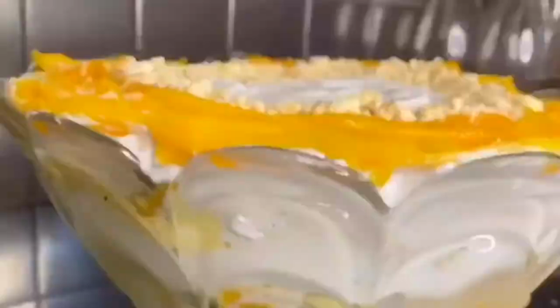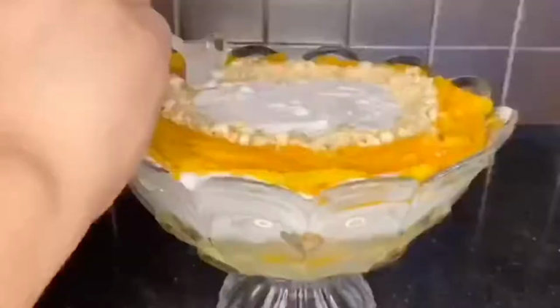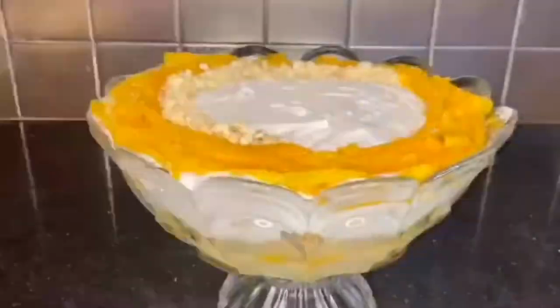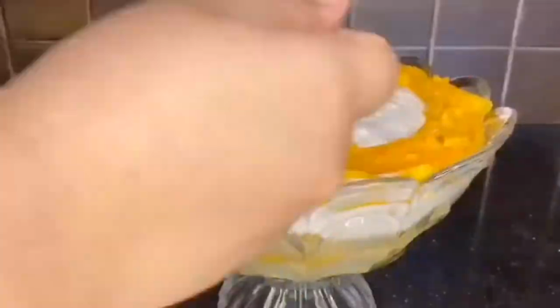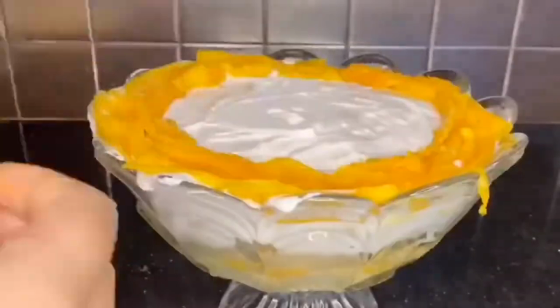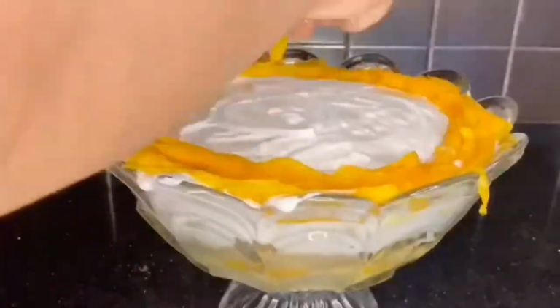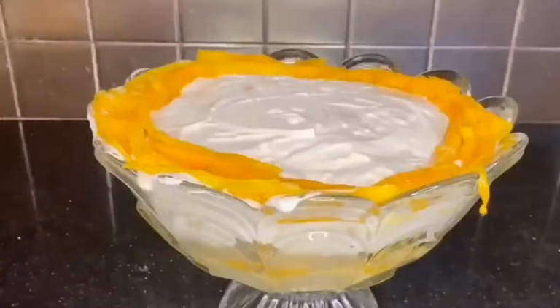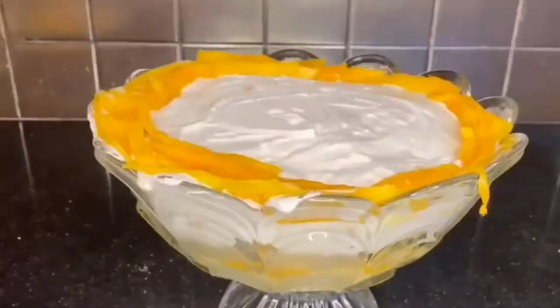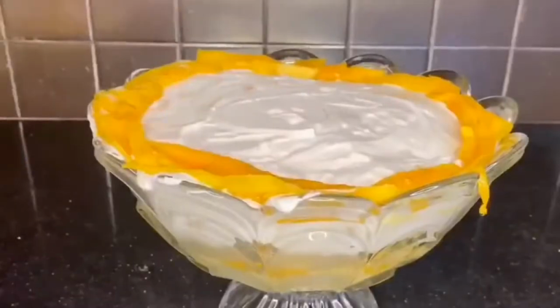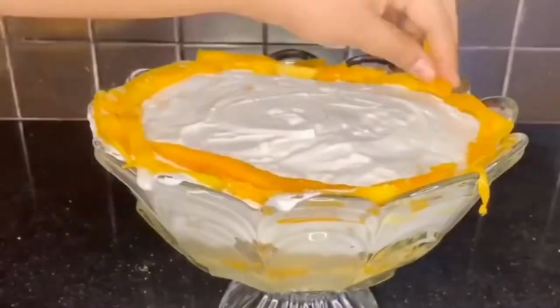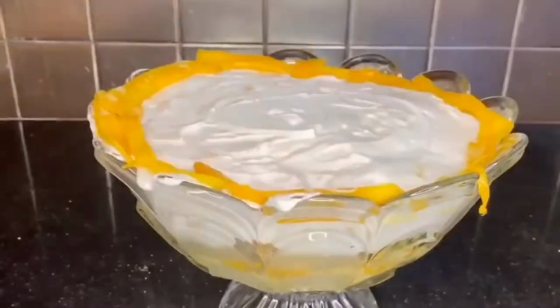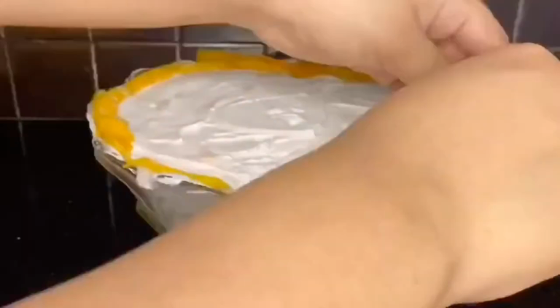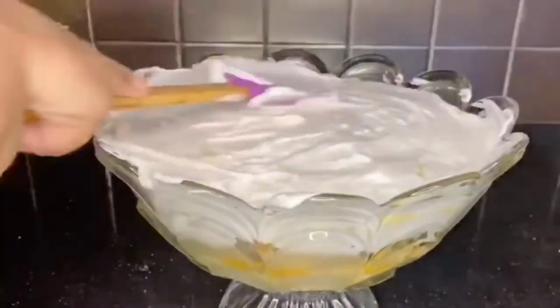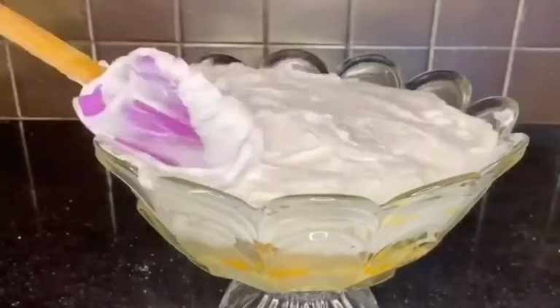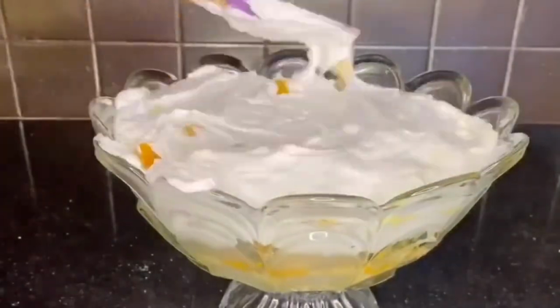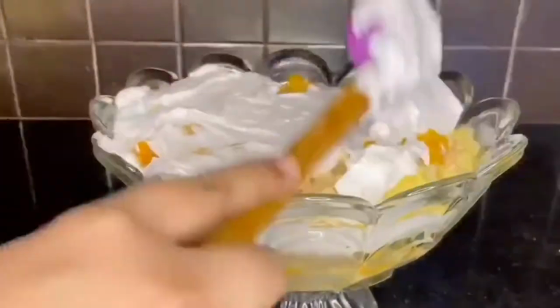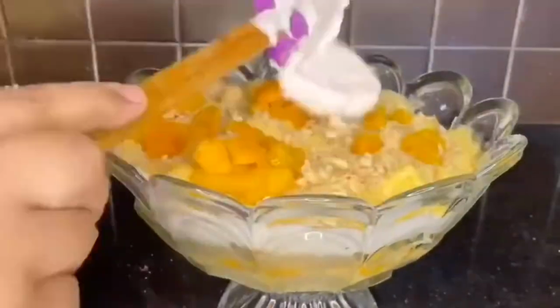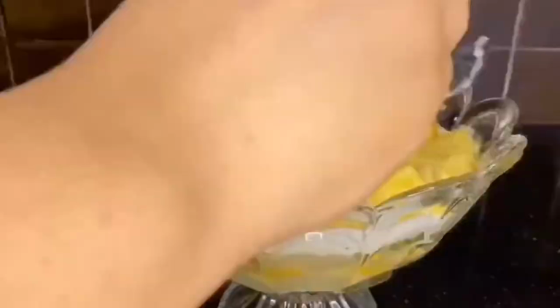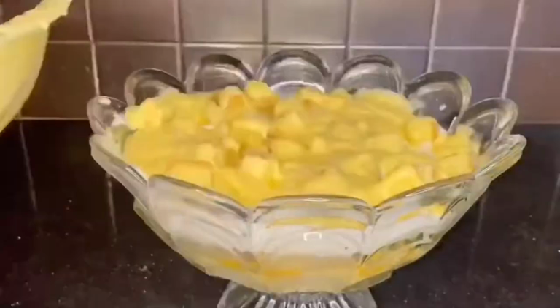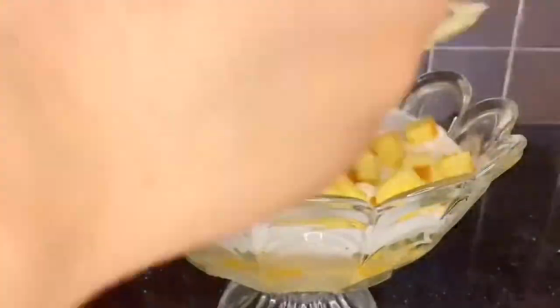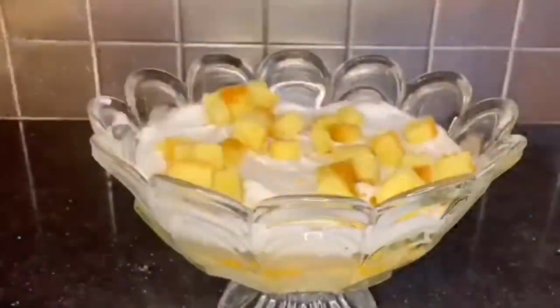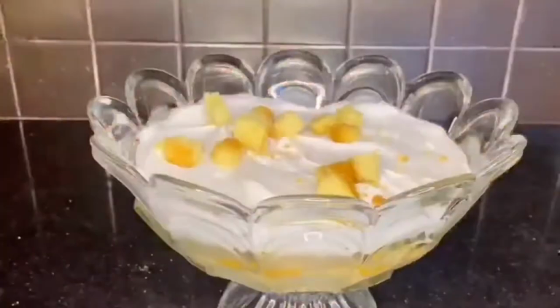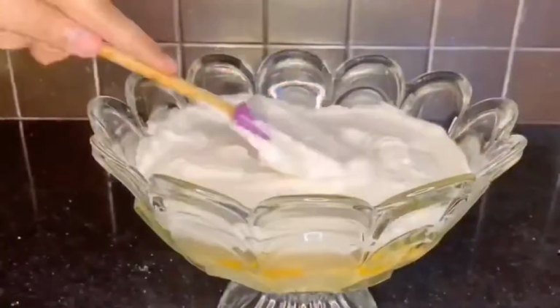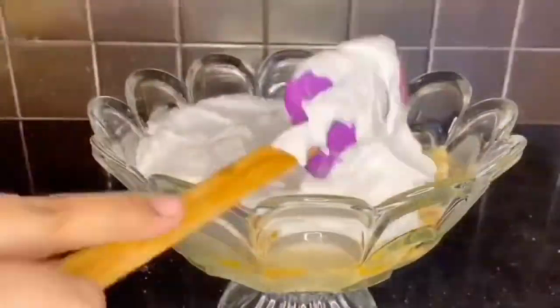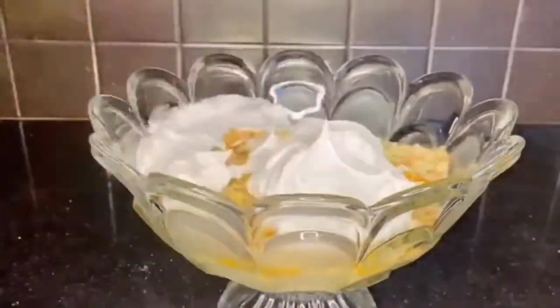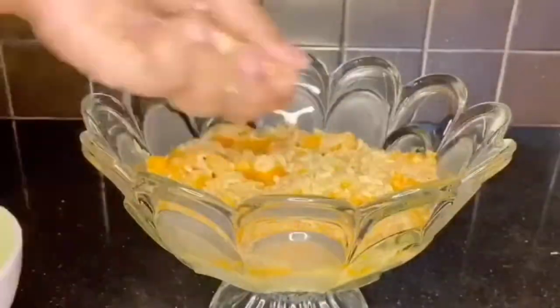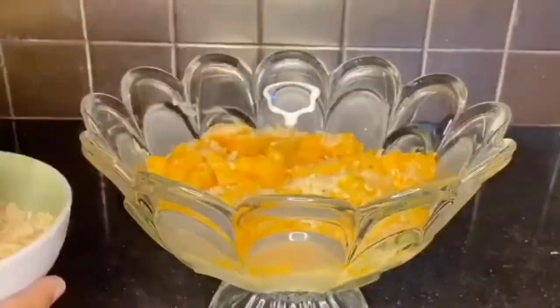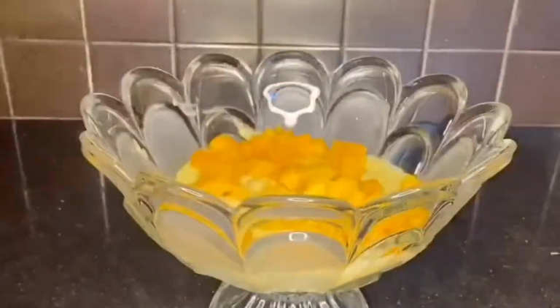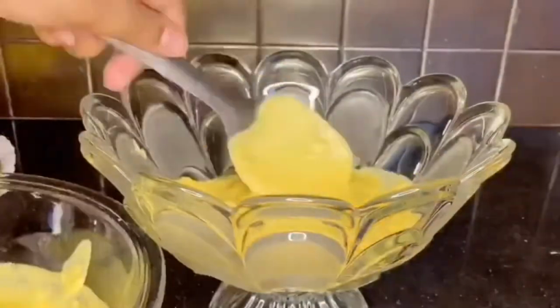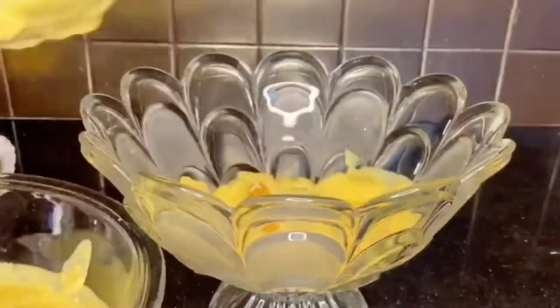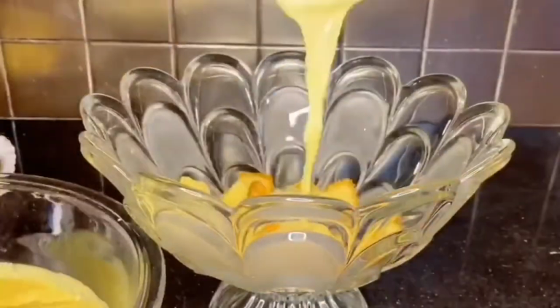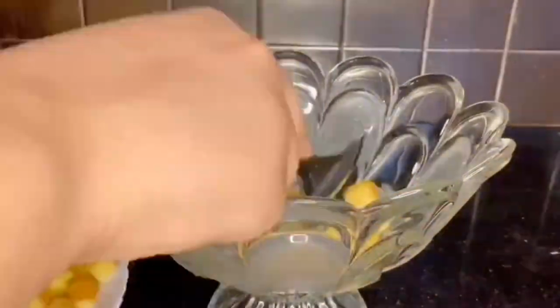Hello! Assalamu alaikum! How are you? Today we're gonna make a mango trifle. Oh my god, it's so so yummy!